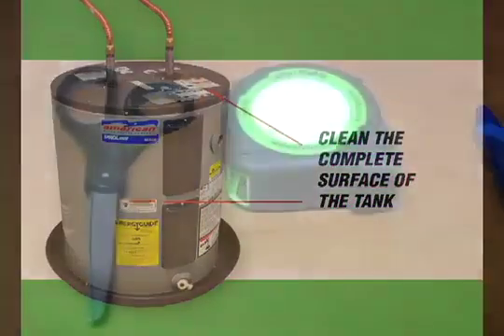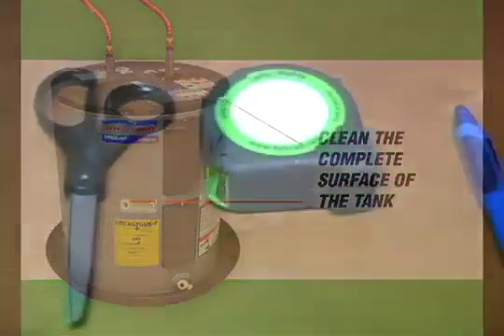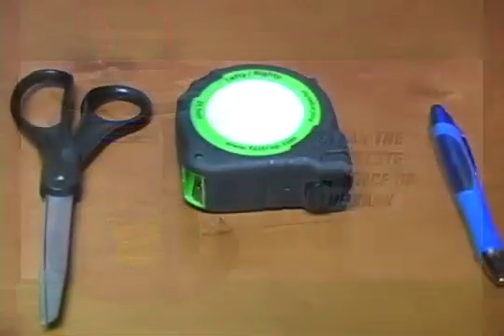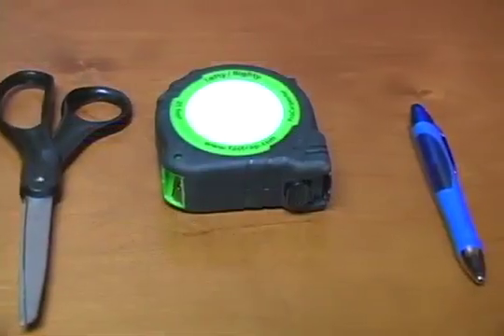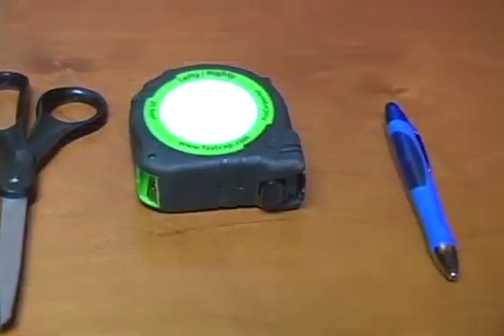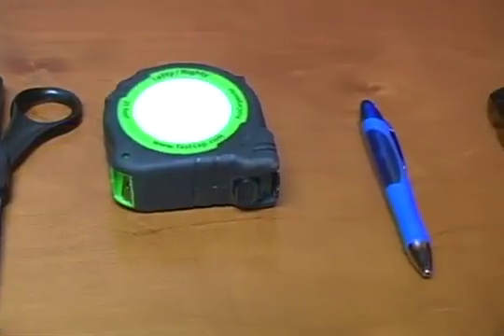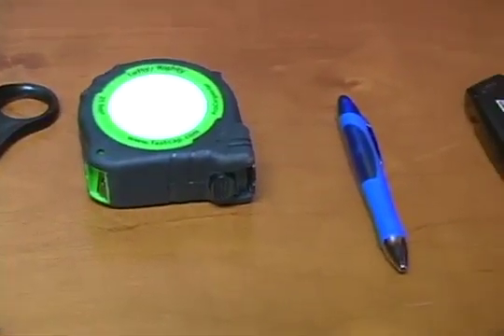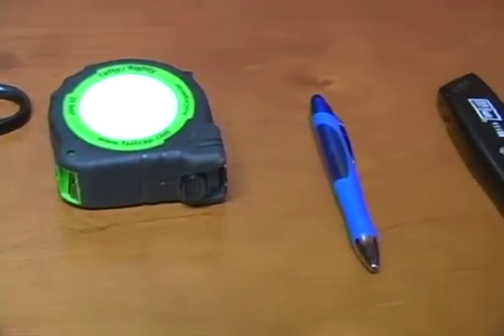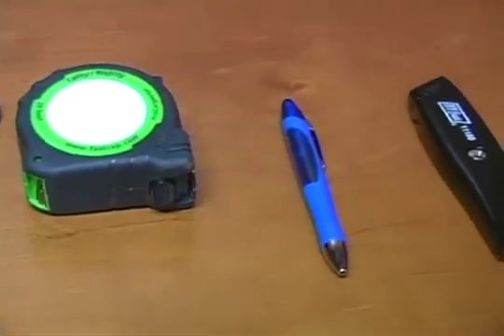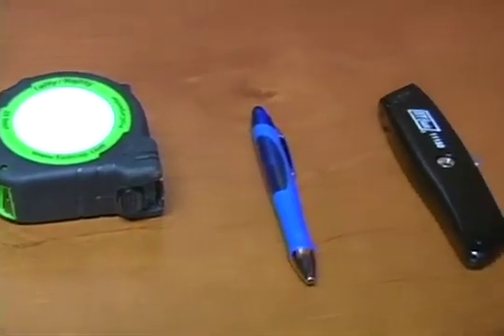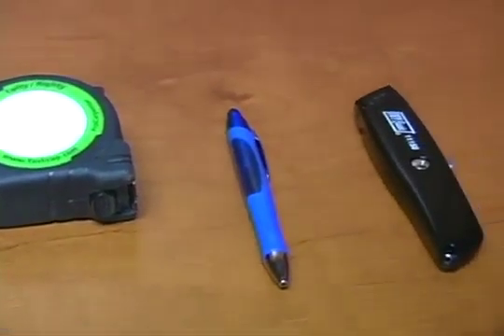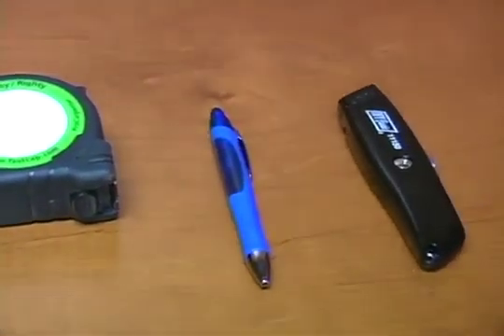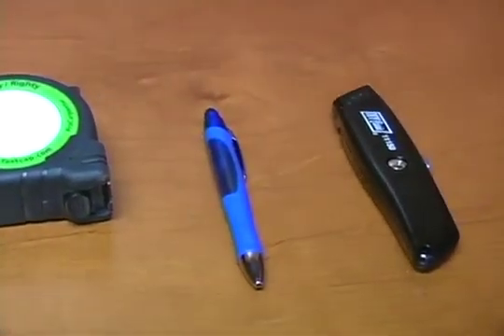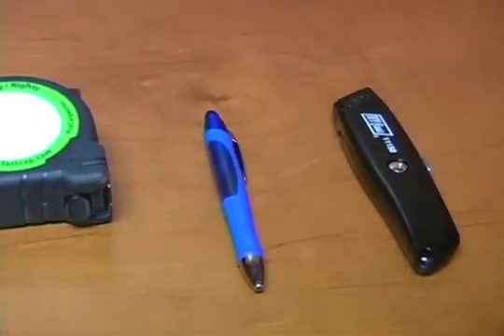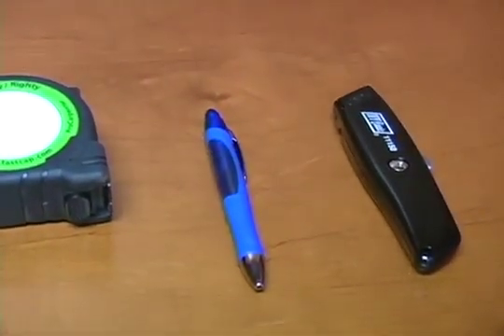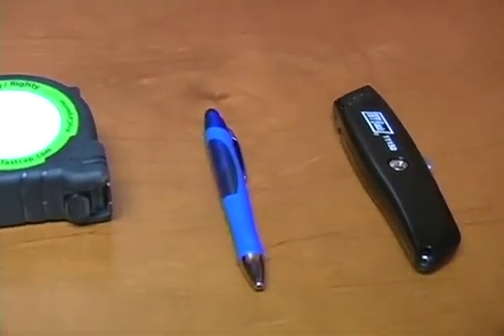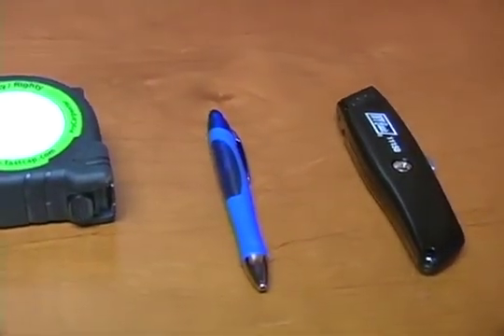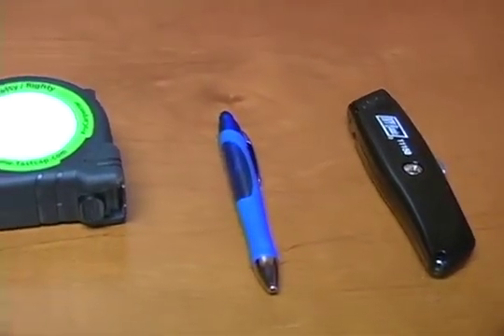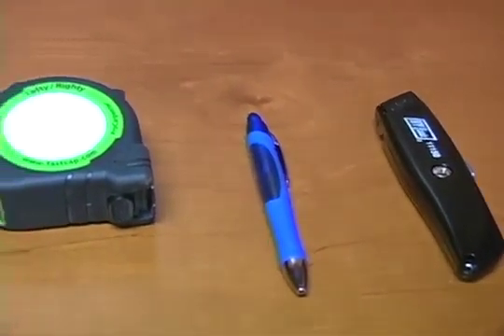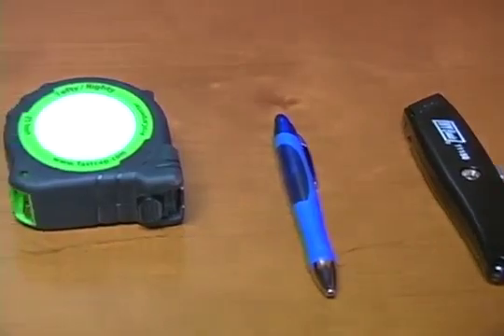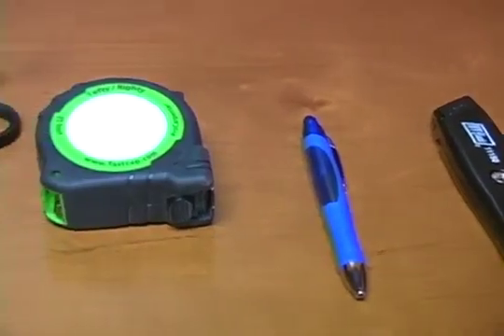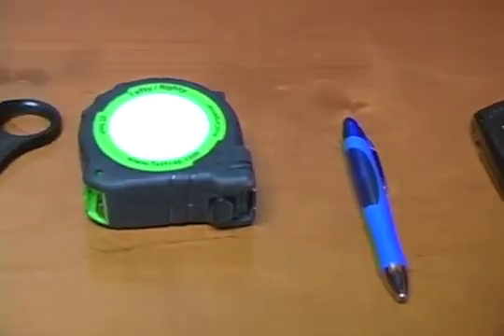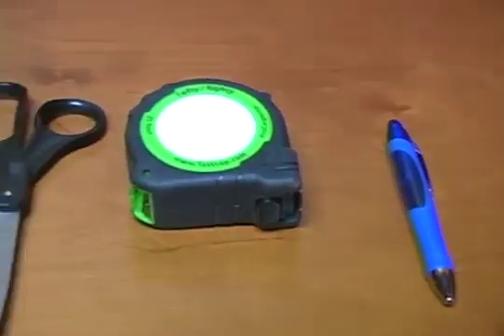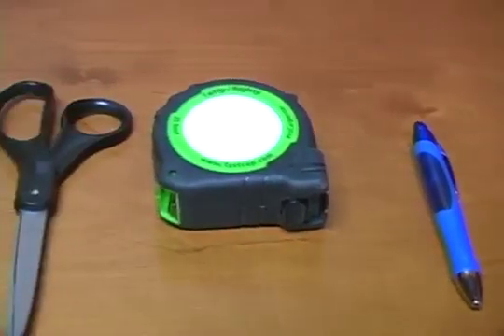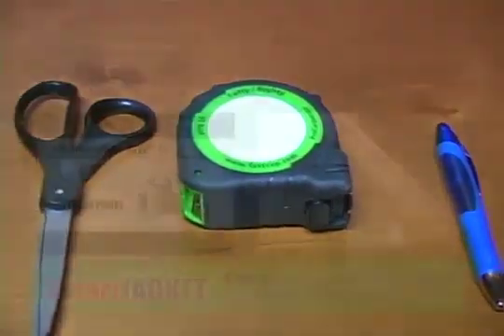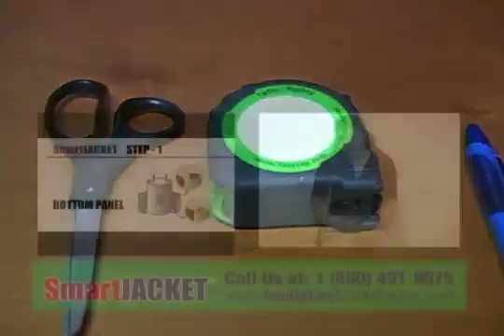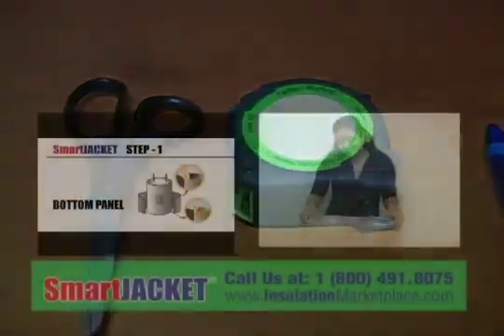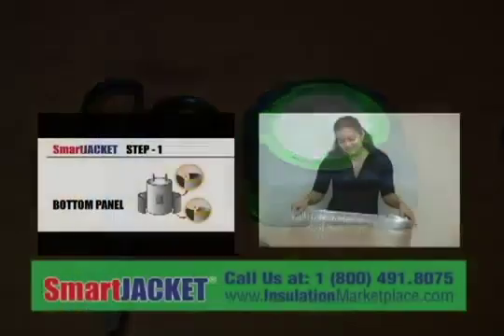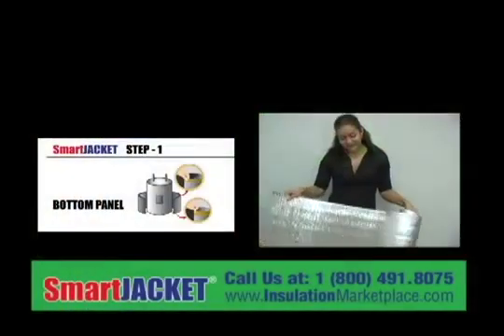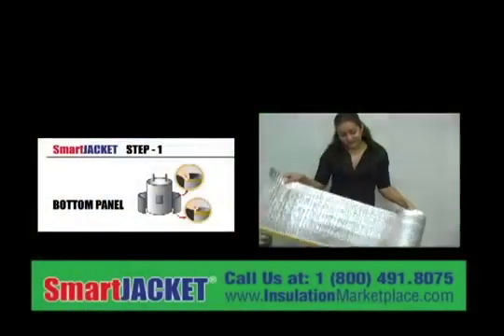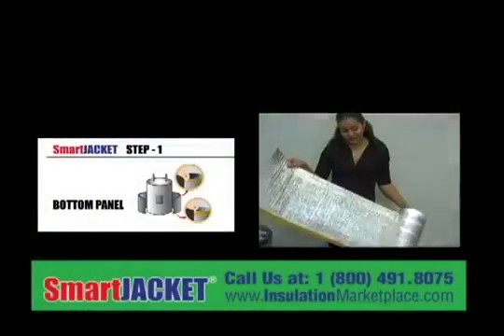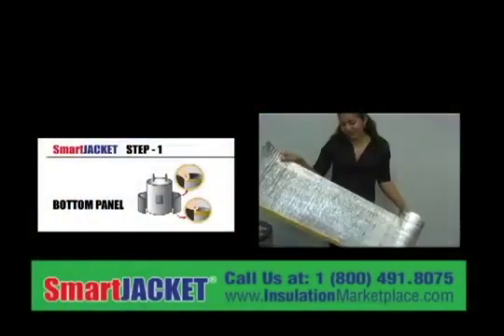Just three tools are required for the installation: scissors, tape measure, and marker. Let's start.